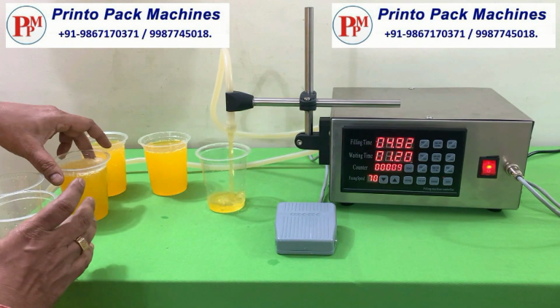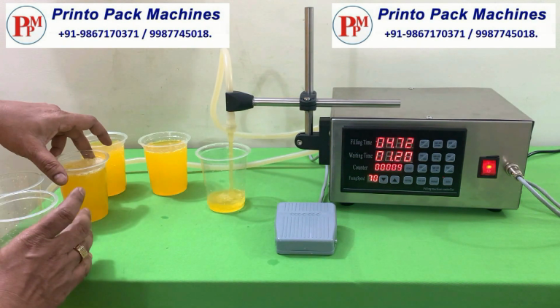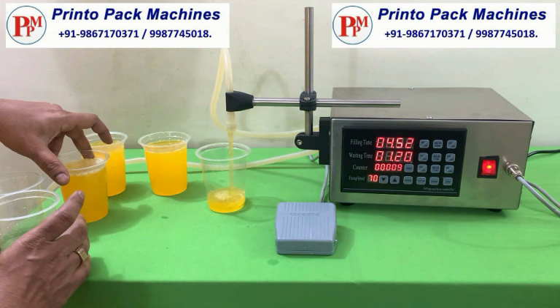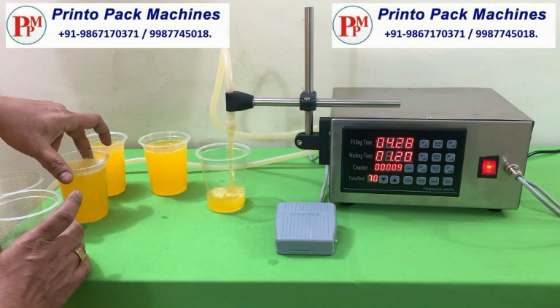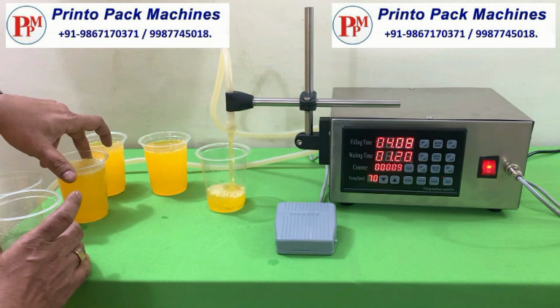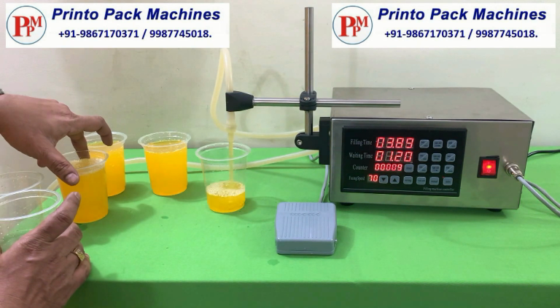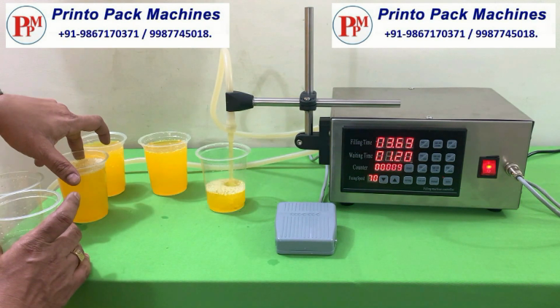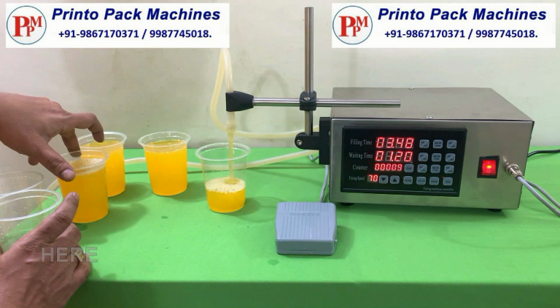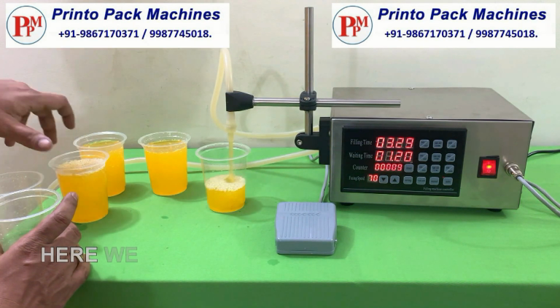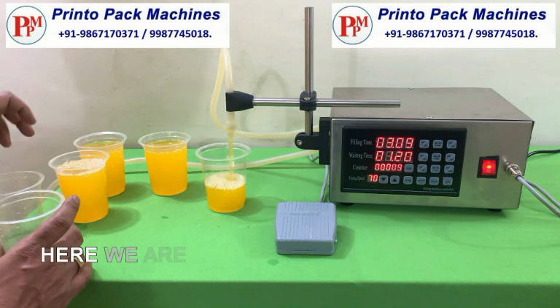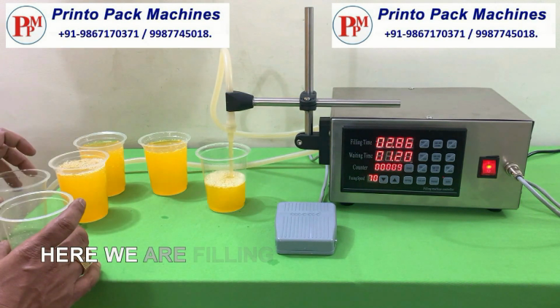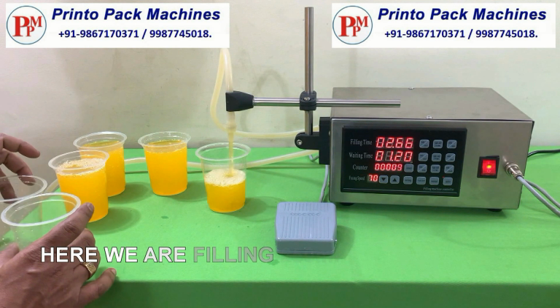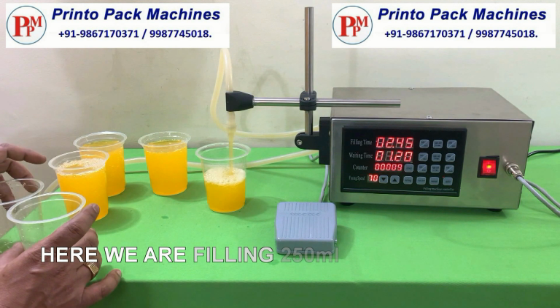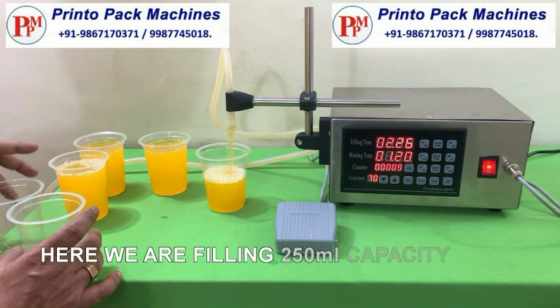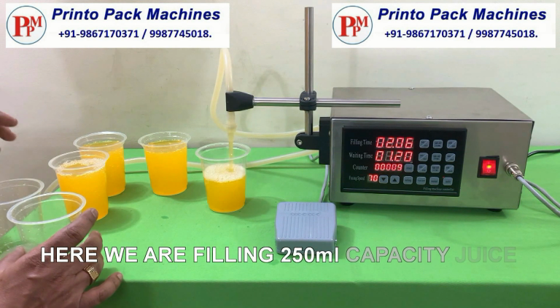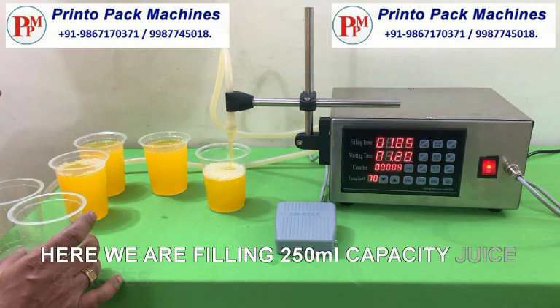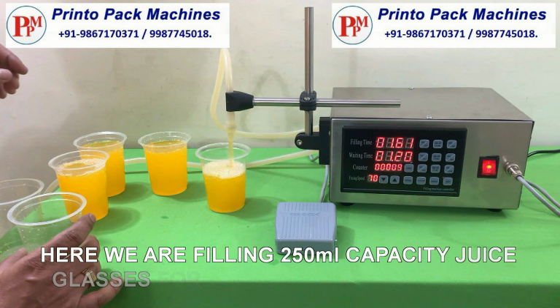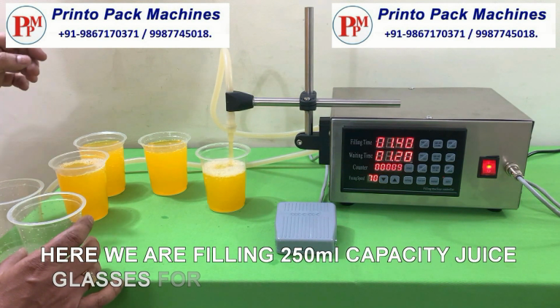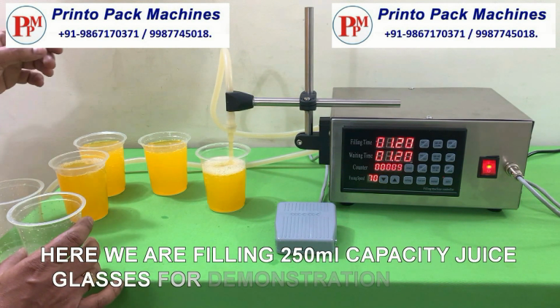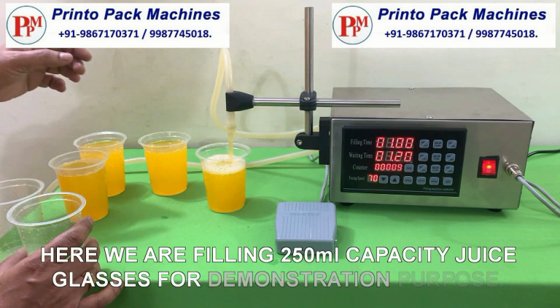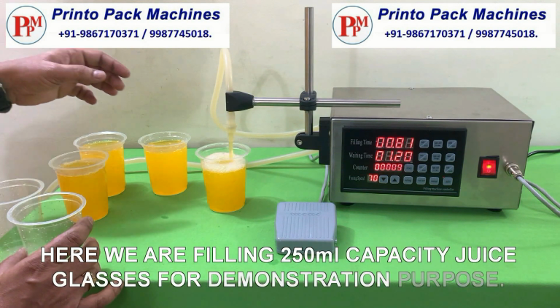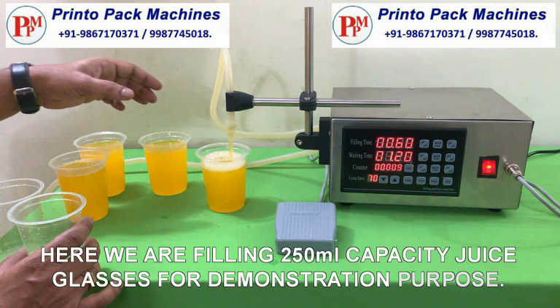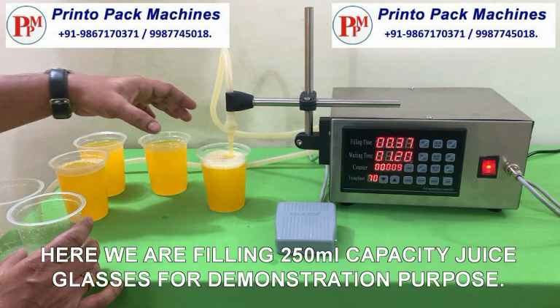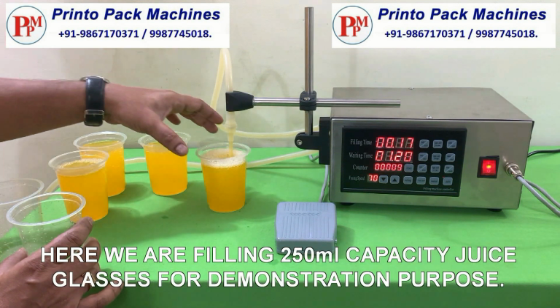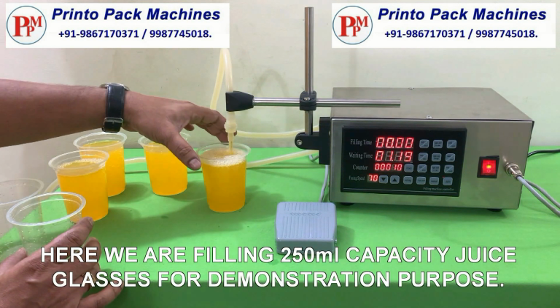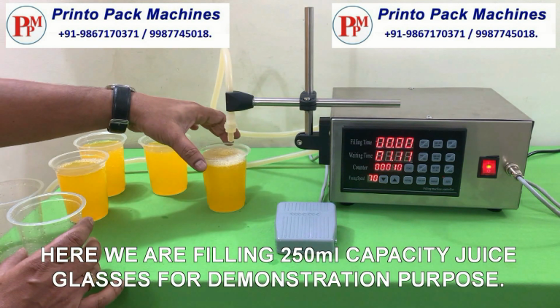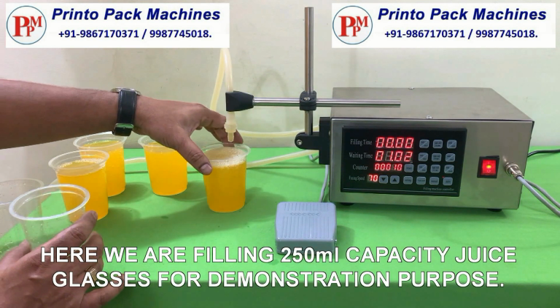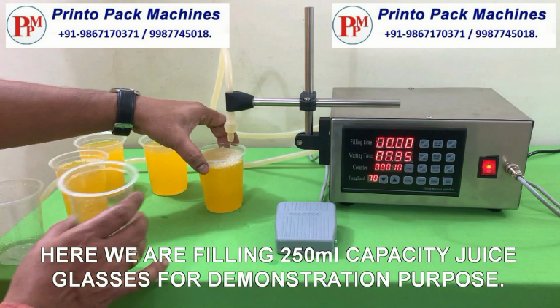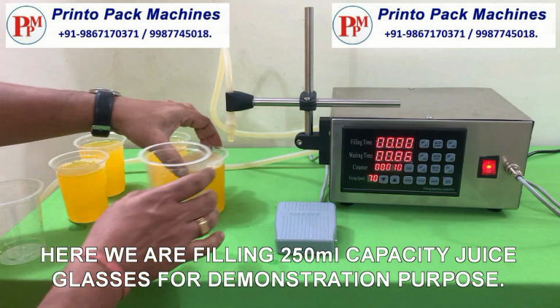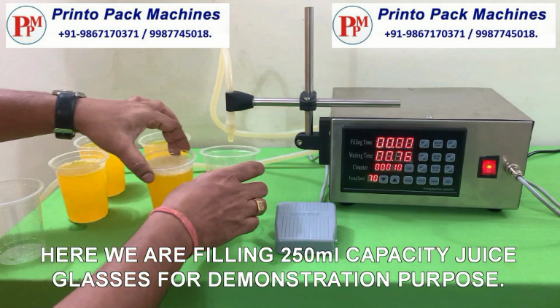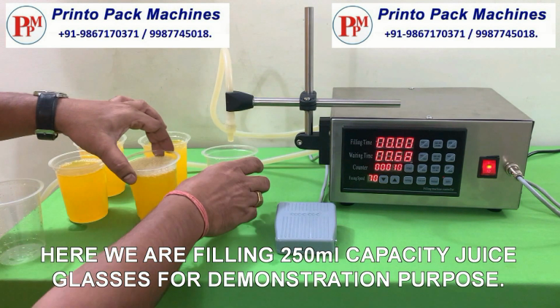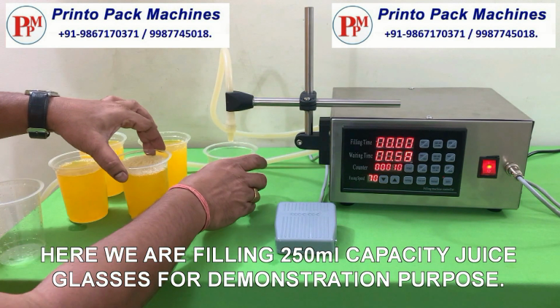Here we are filling 250 milliliters capacity juice glasses for demonstration purpose.